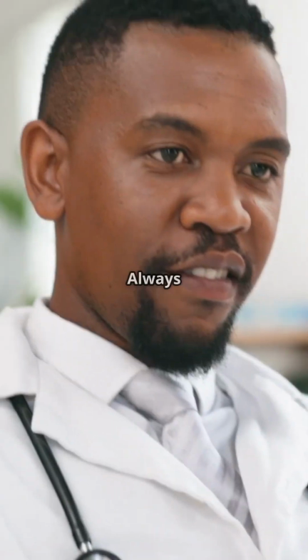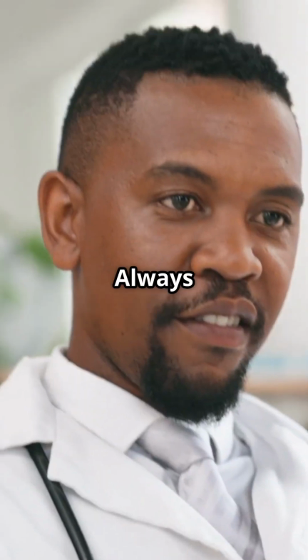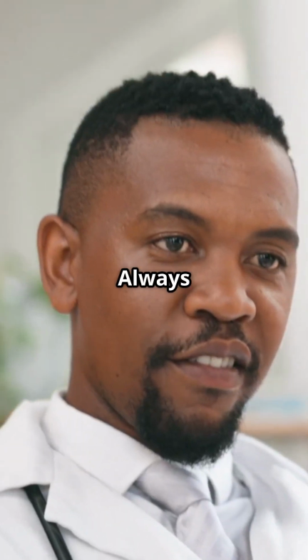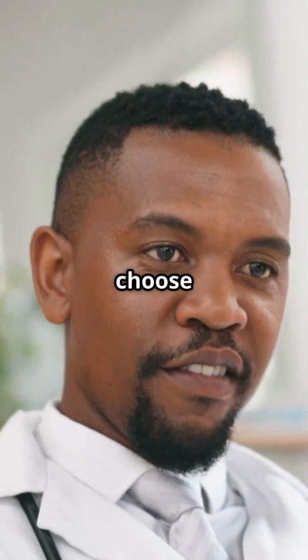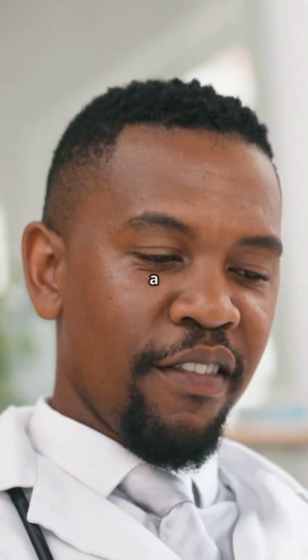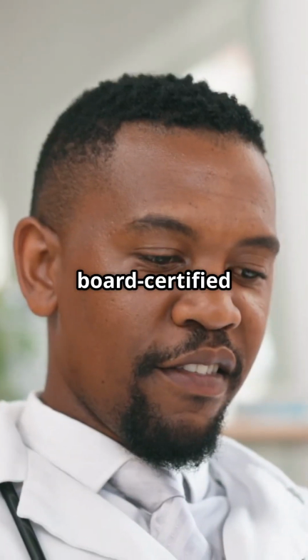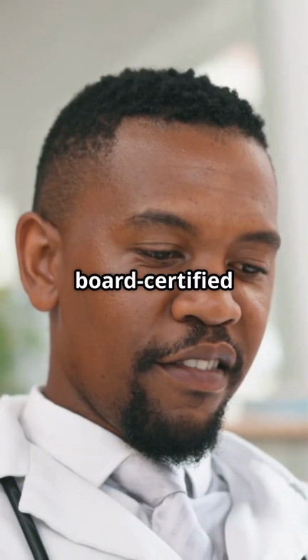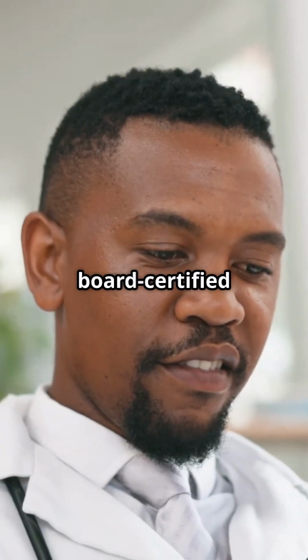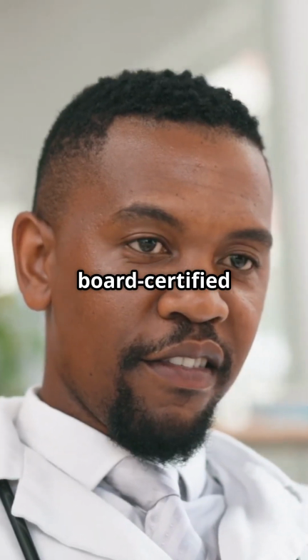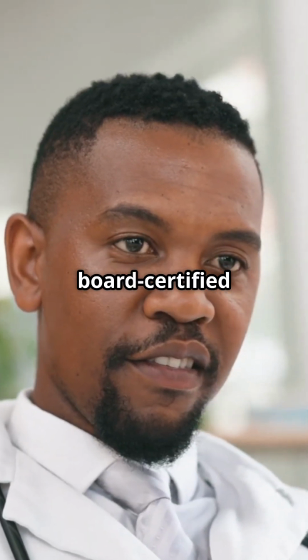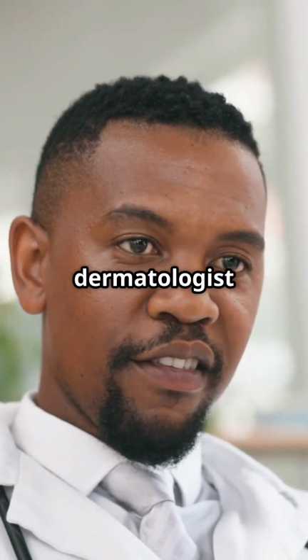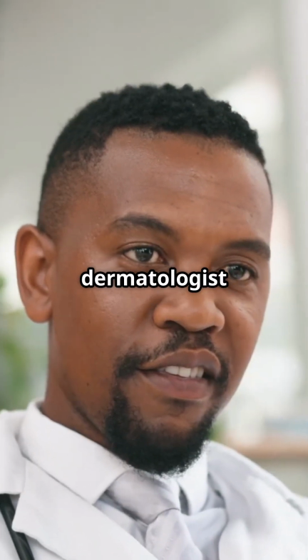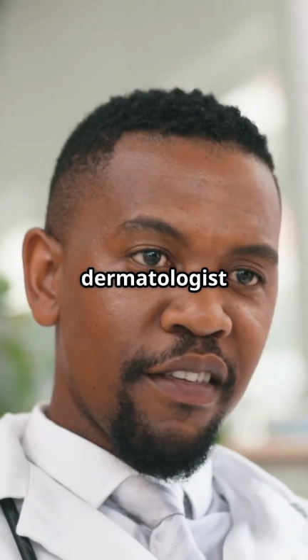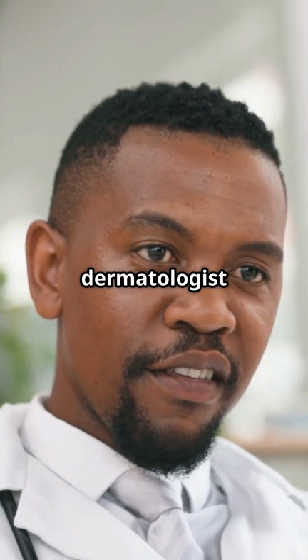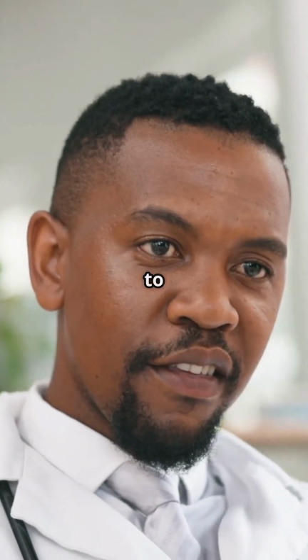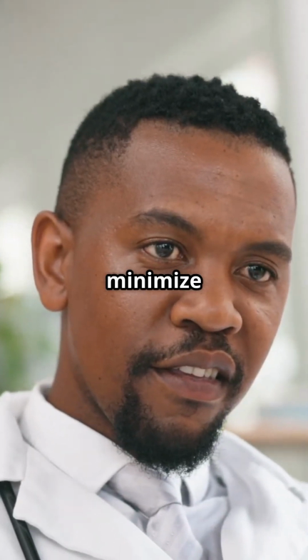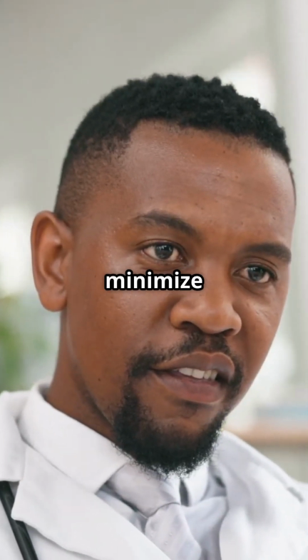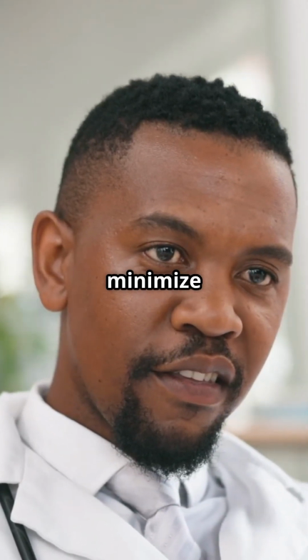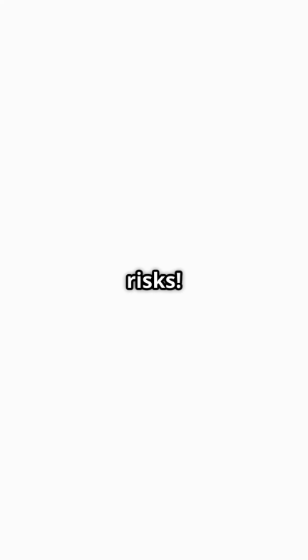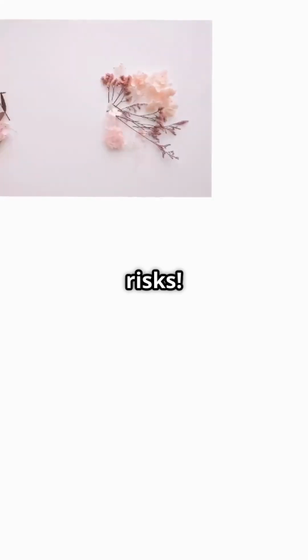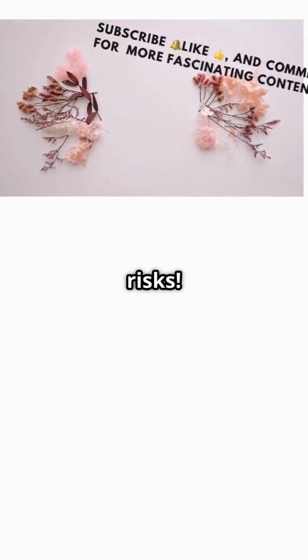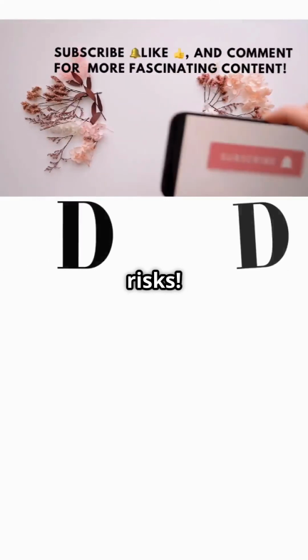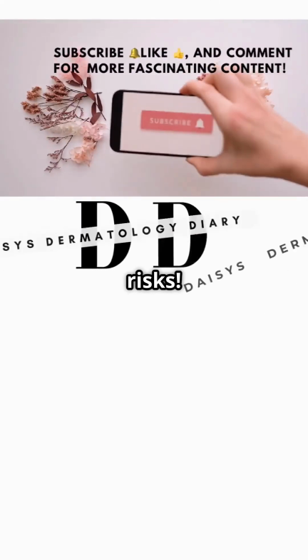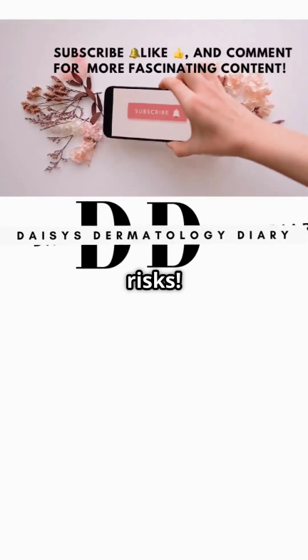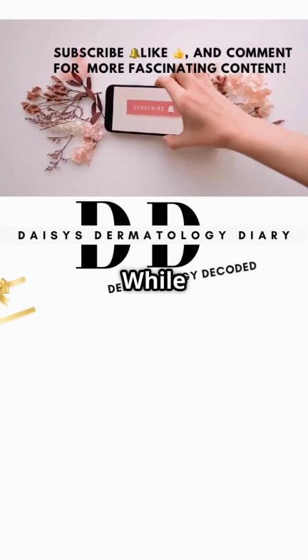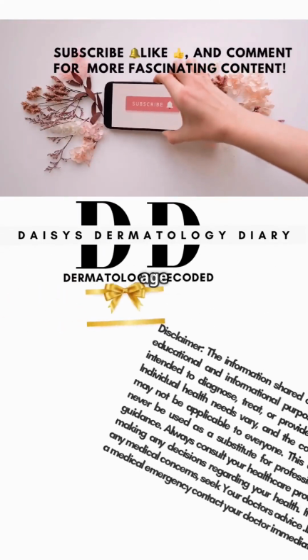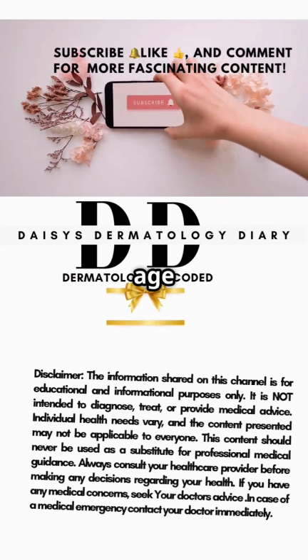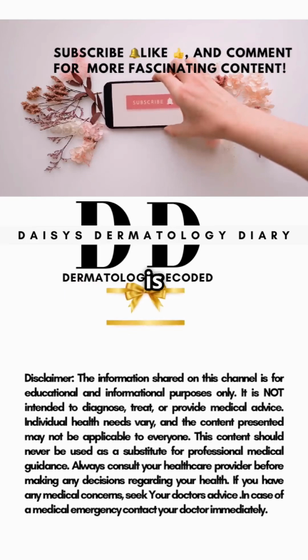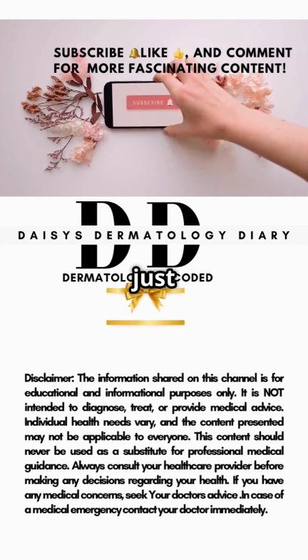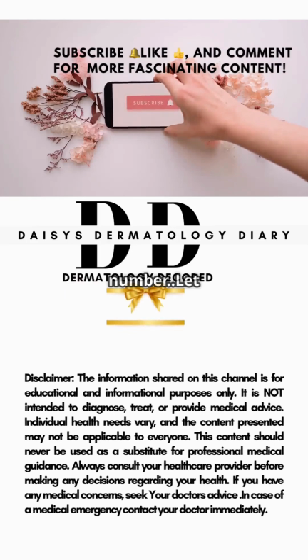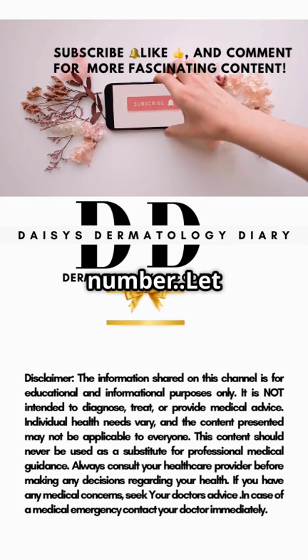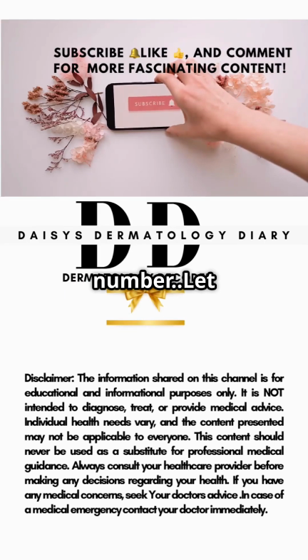Always choose a board-certified dermatologist to minimize risks. While age is just a number, let your skin tell your story.